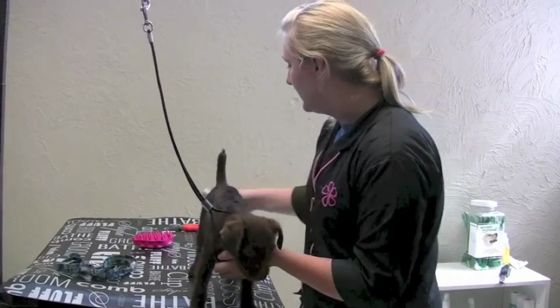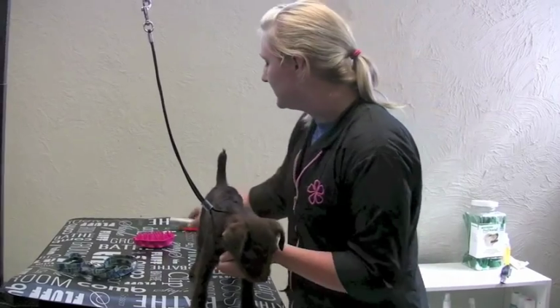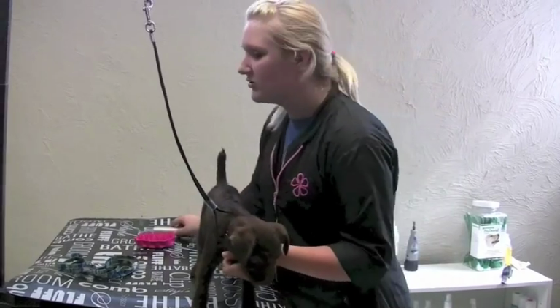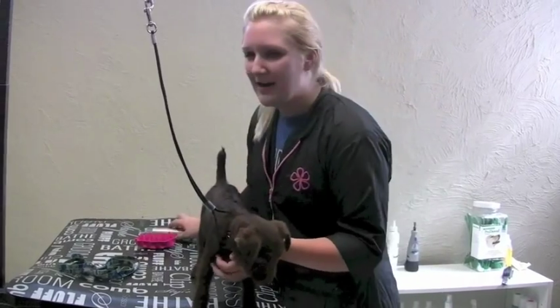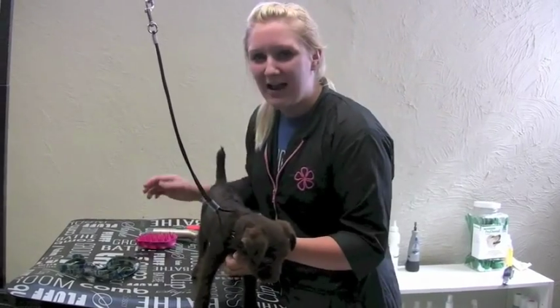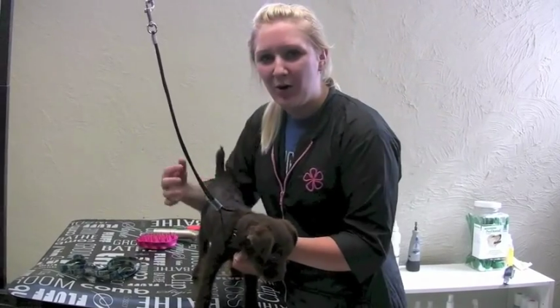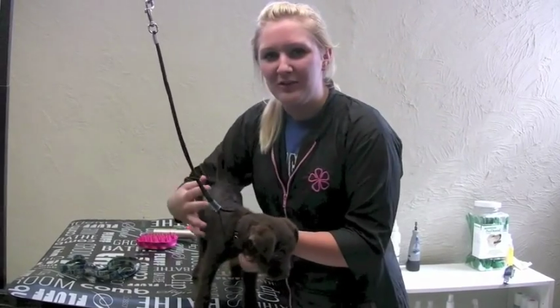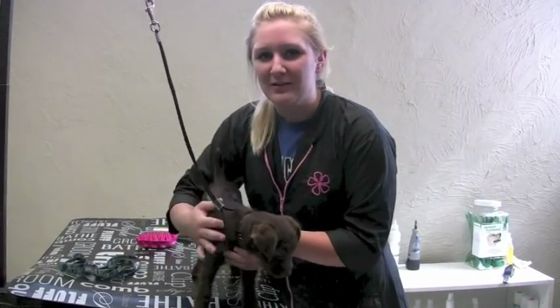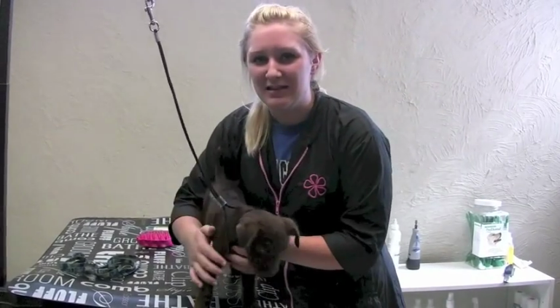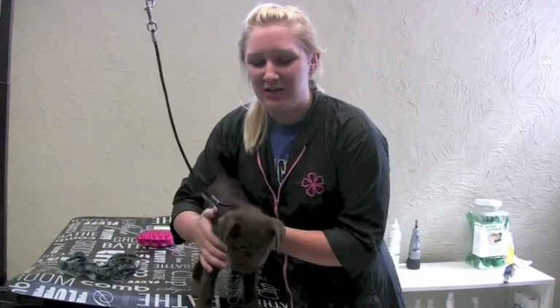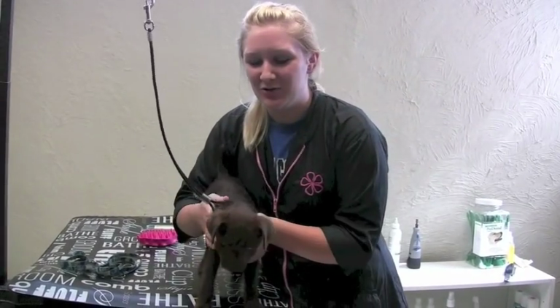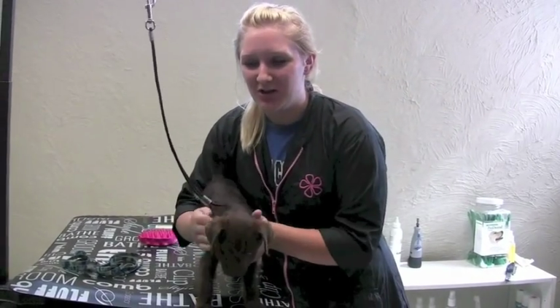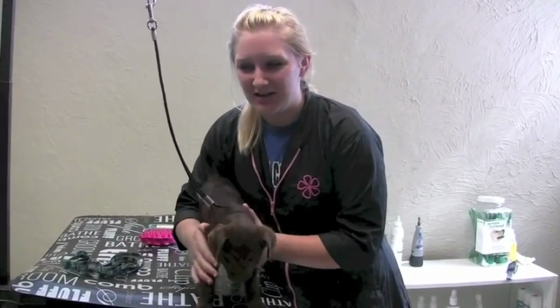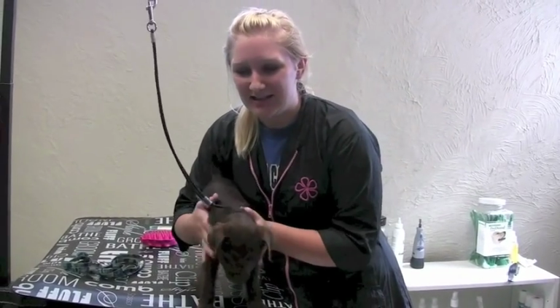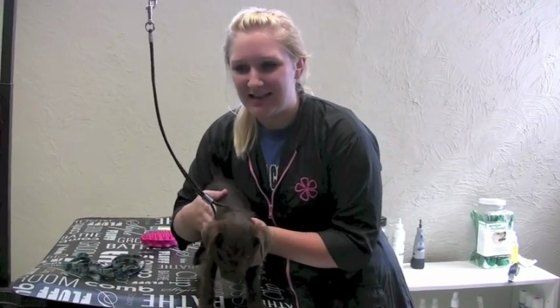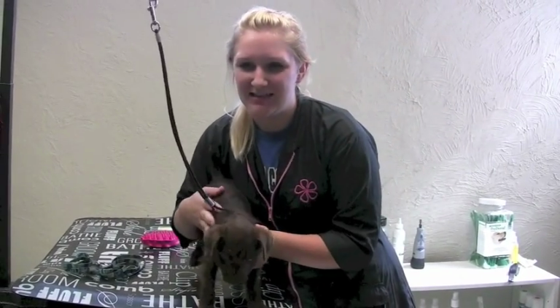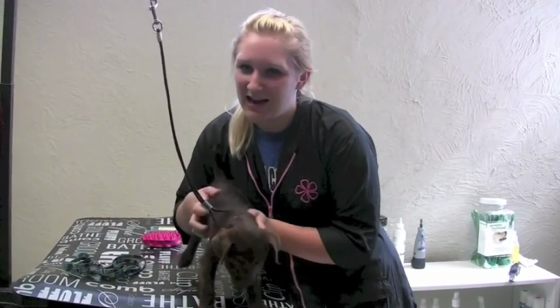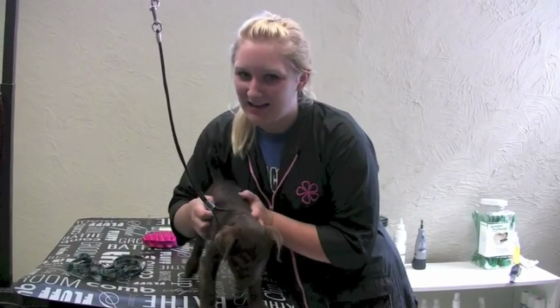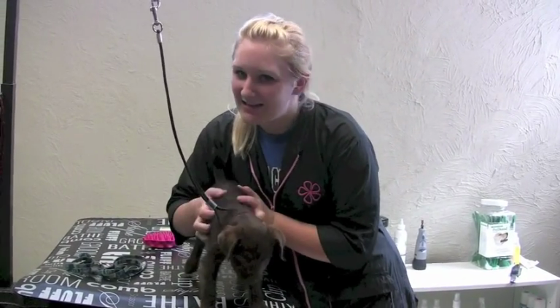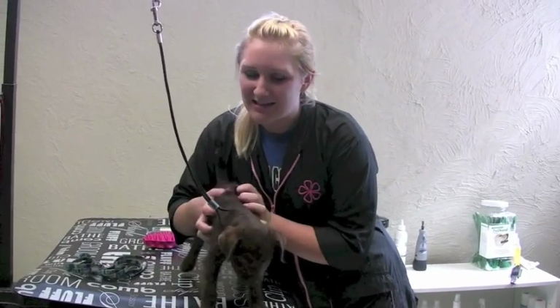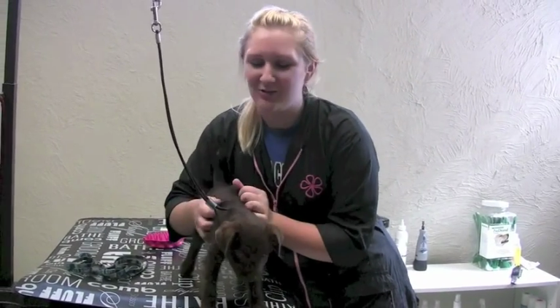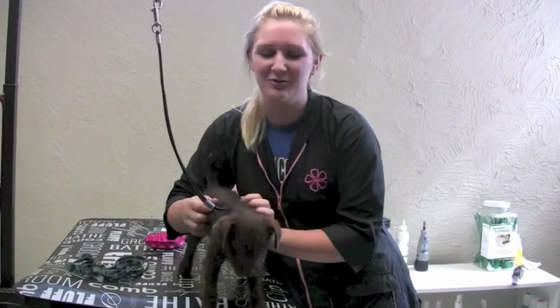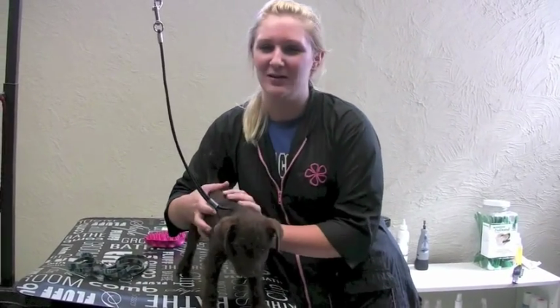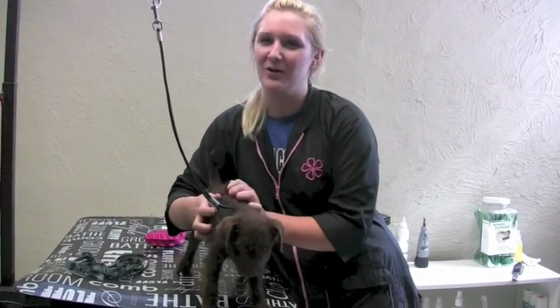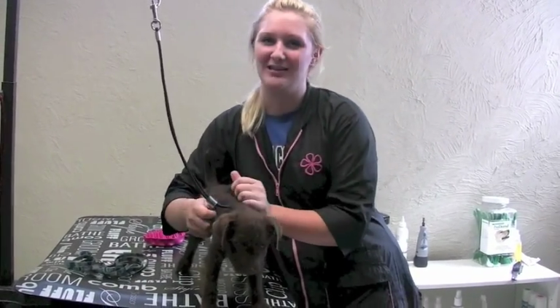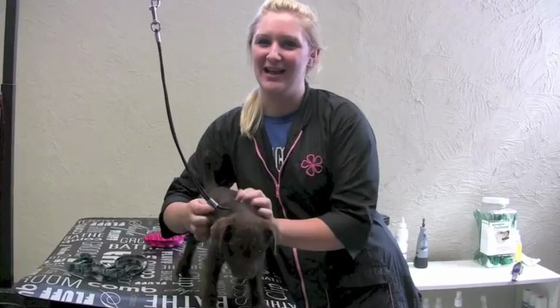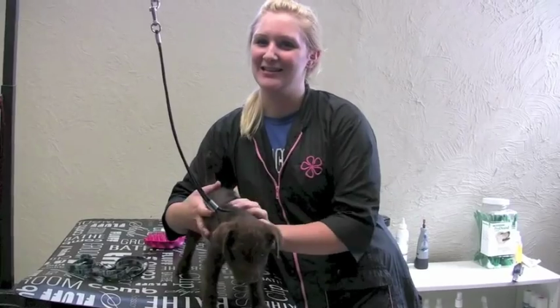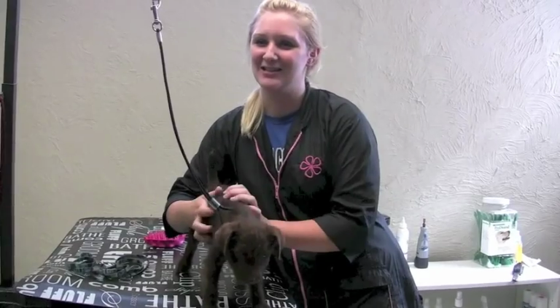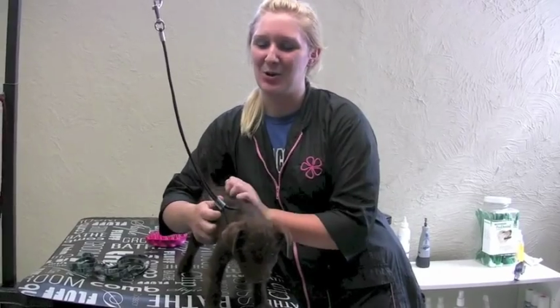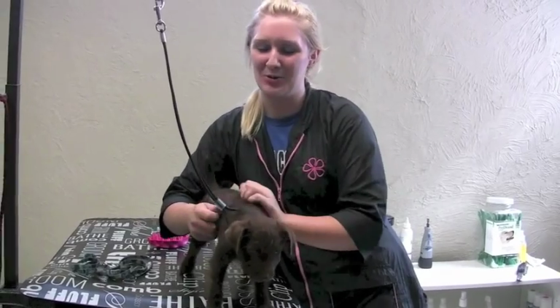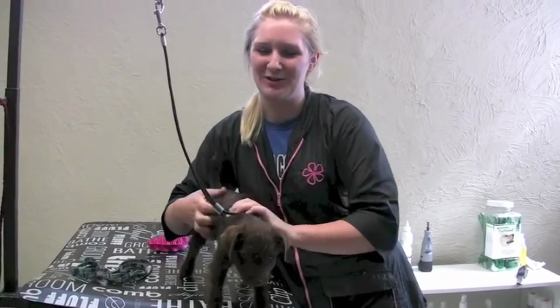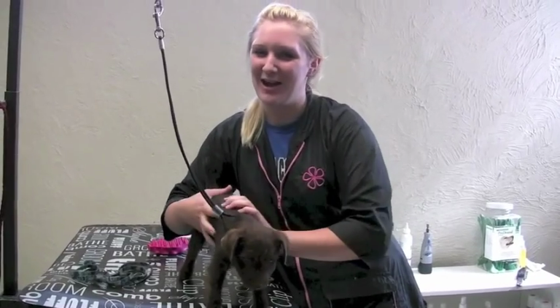These are great at-home tips to get you and your dog desensitized to the grooming process, so good luck!